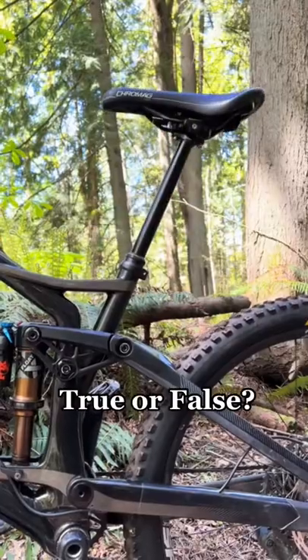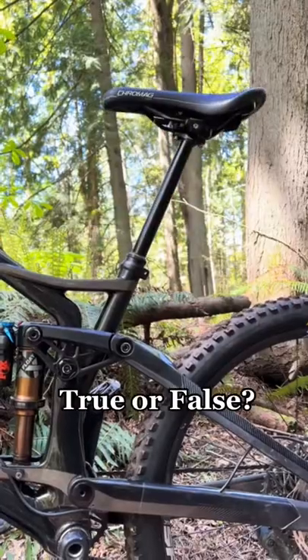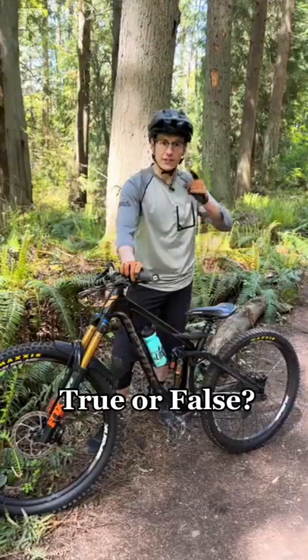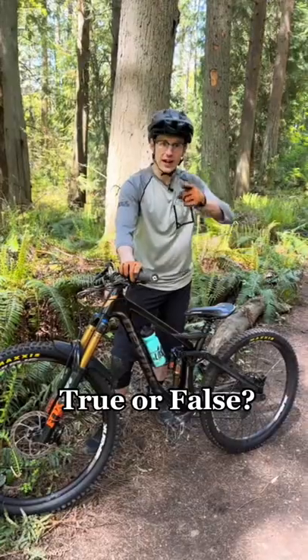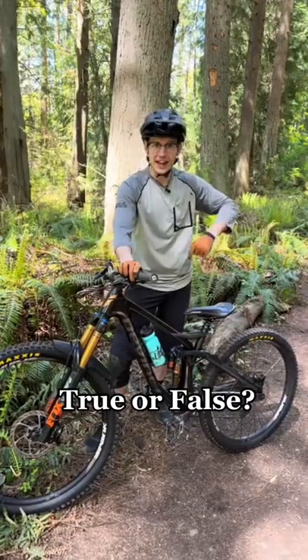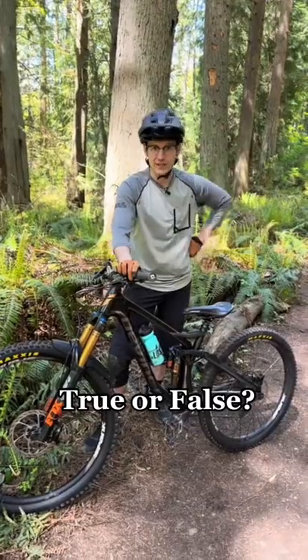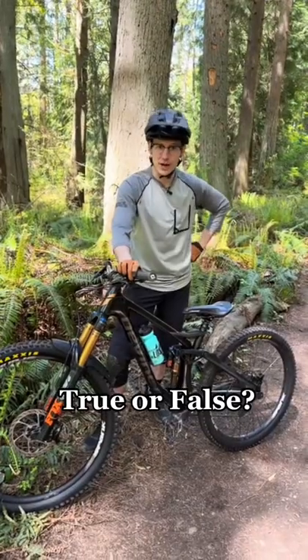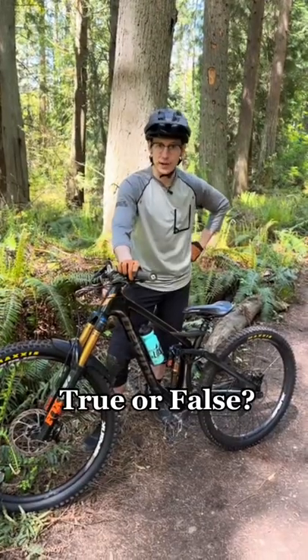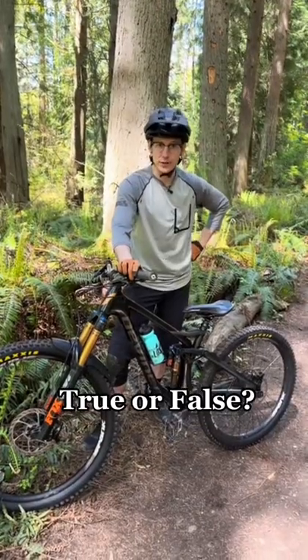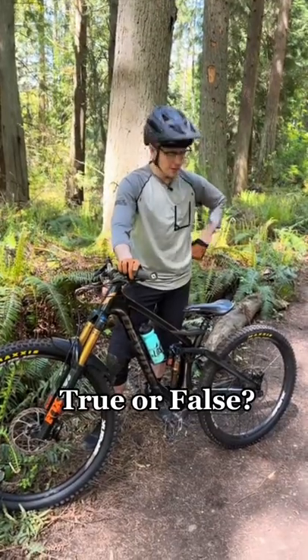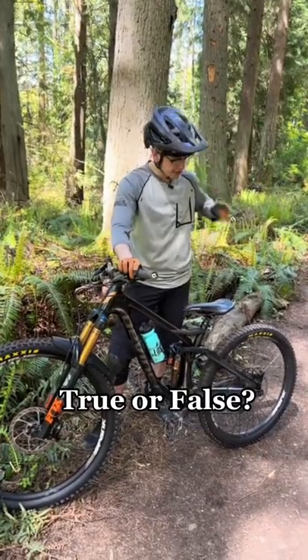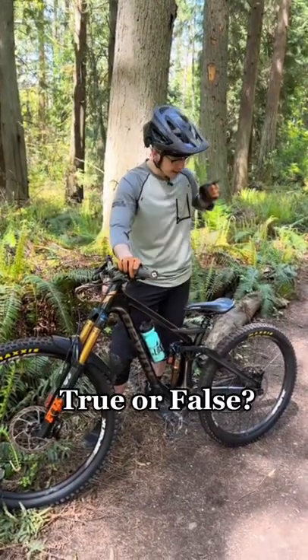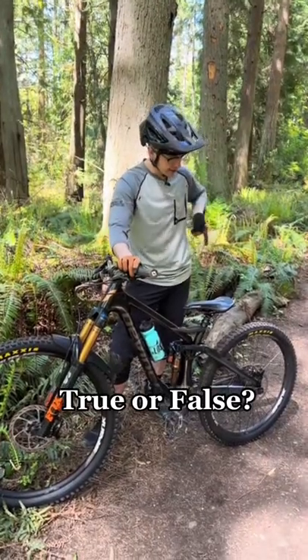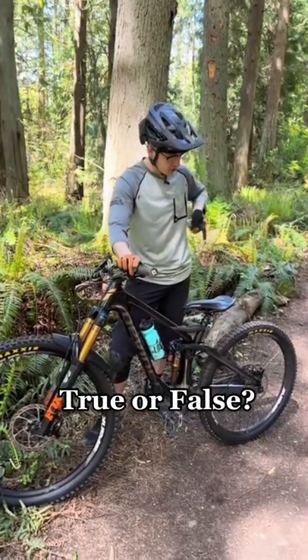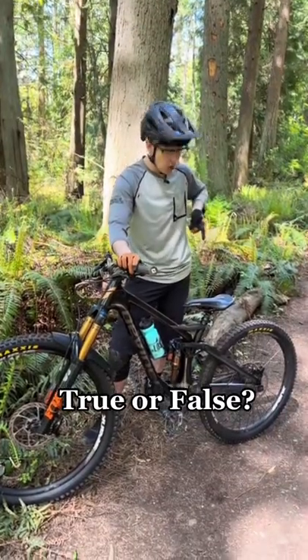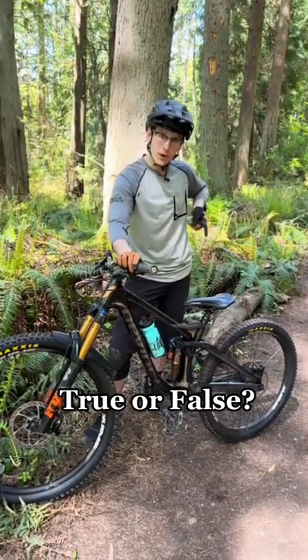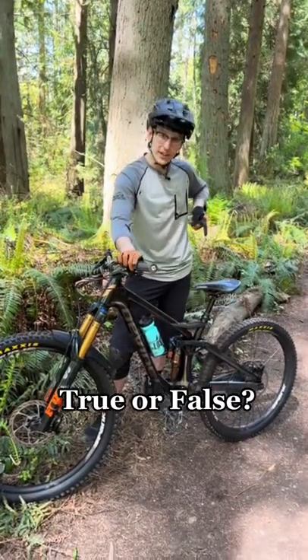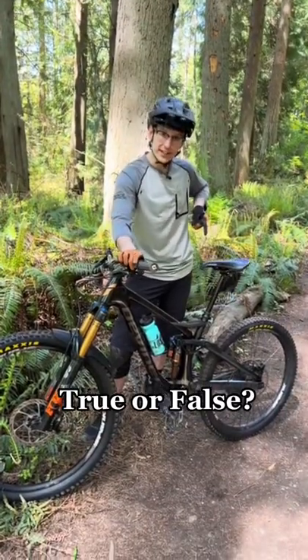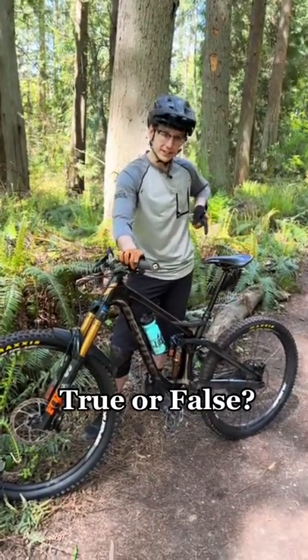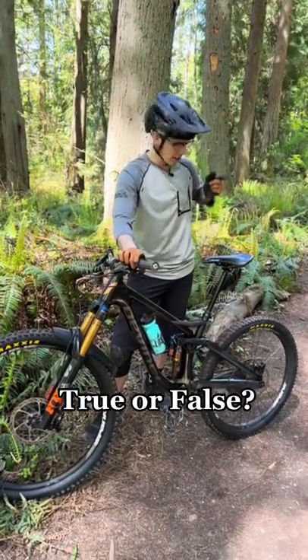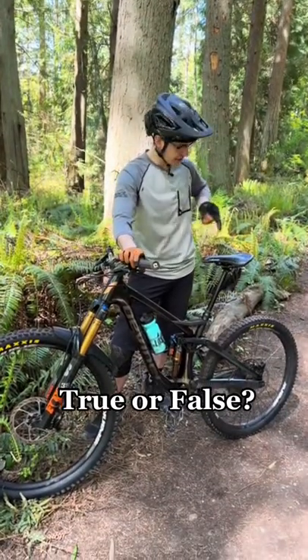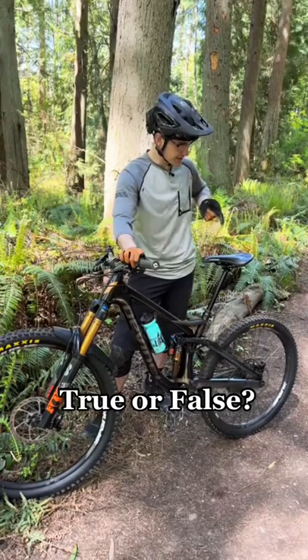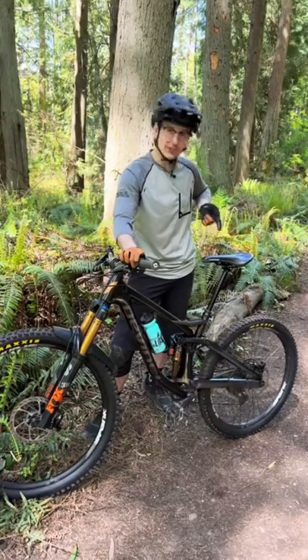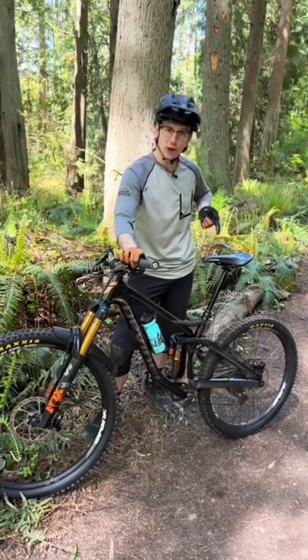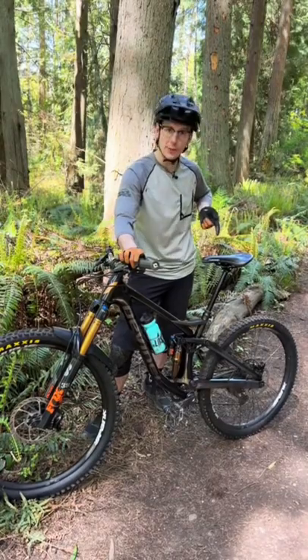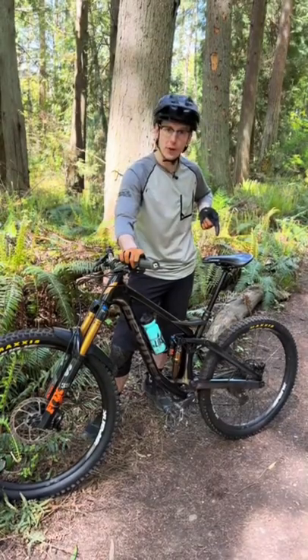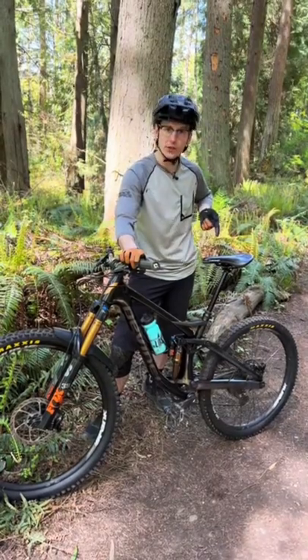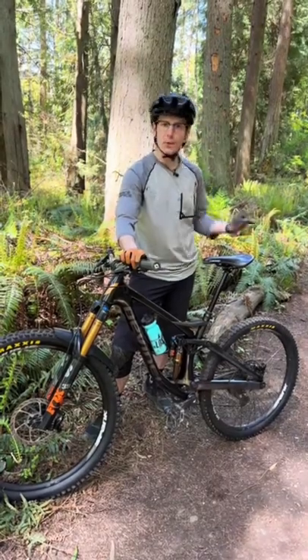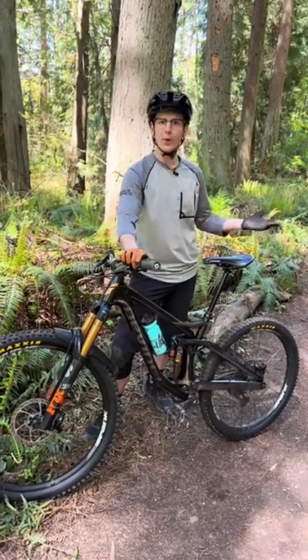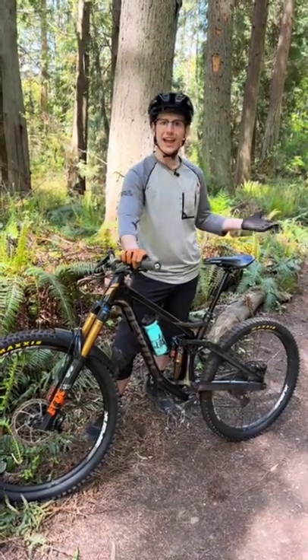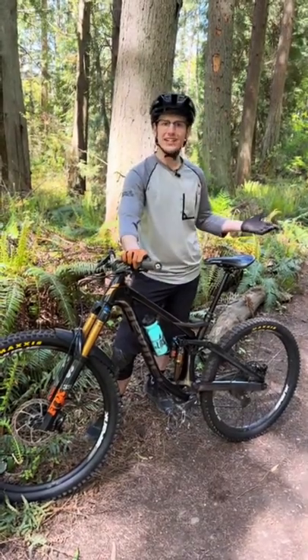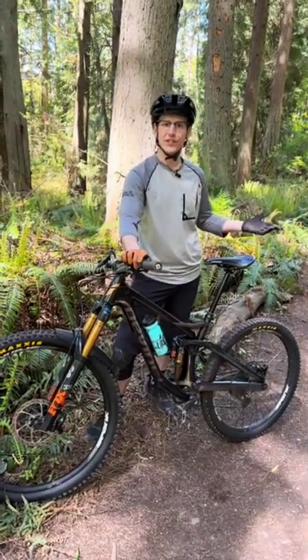If you're not an avid mountain biker, then you might not know what this is. This is a dropper post, but what the heck is it for?